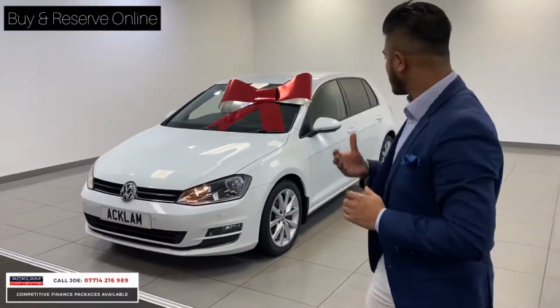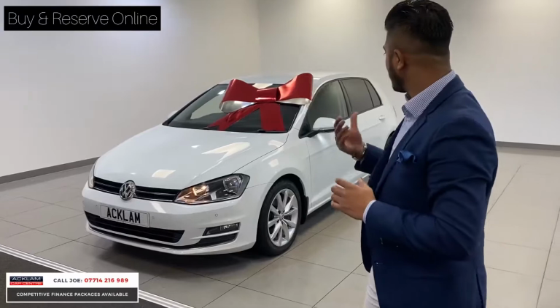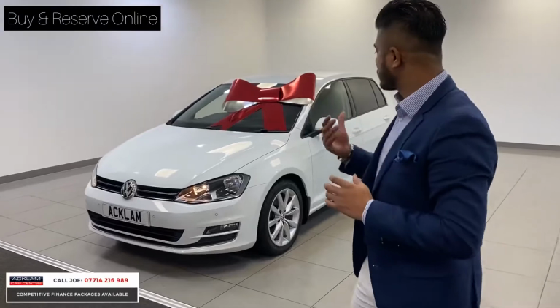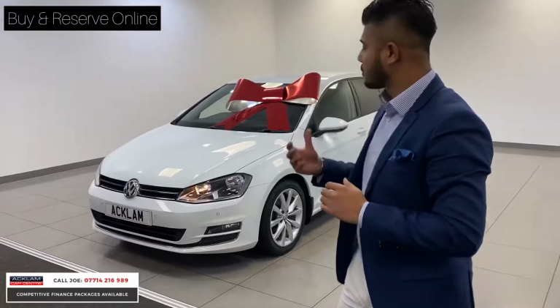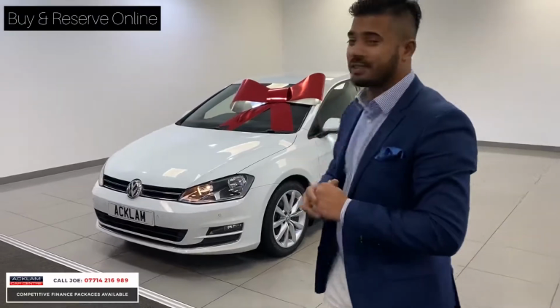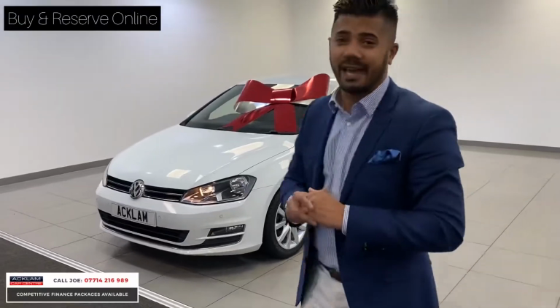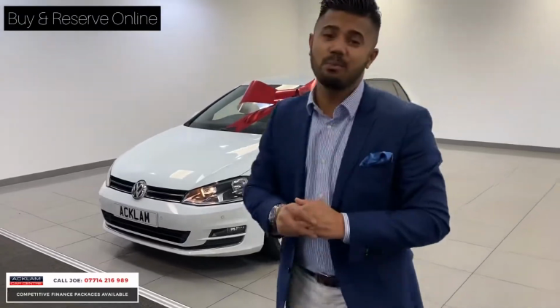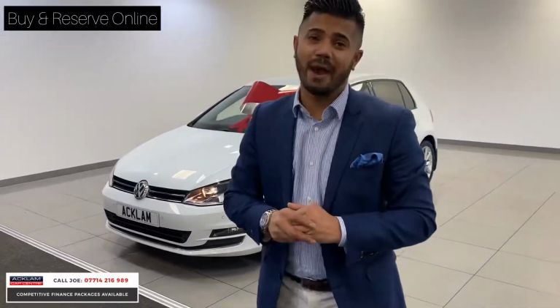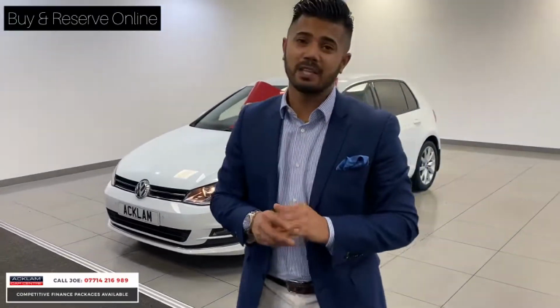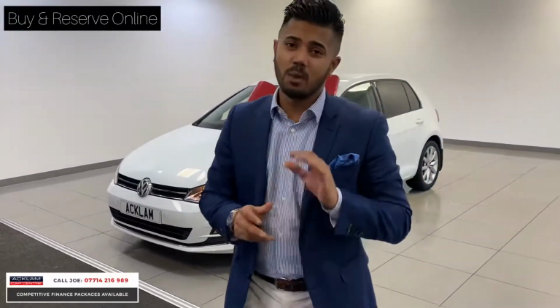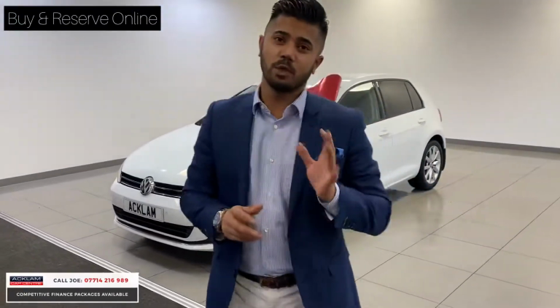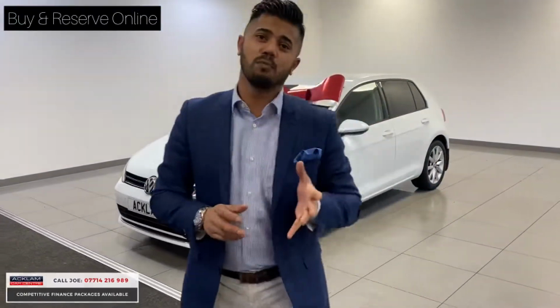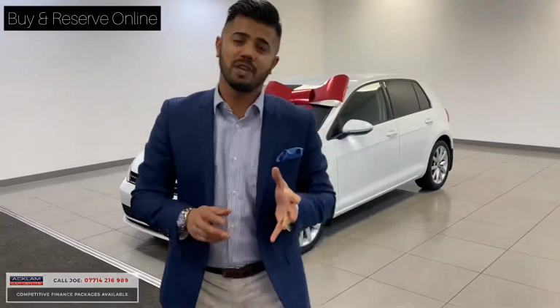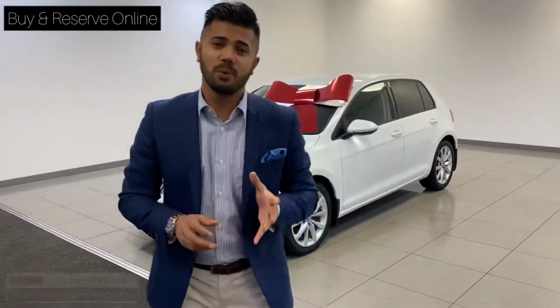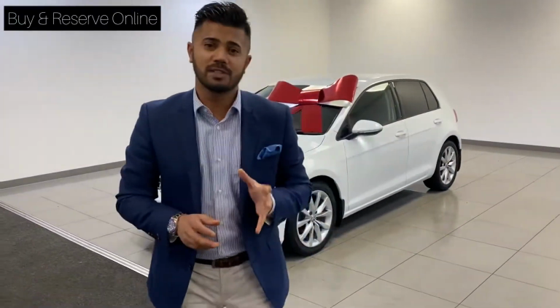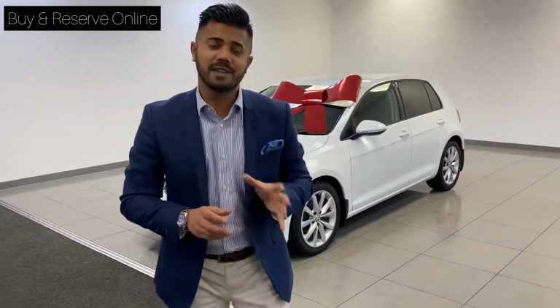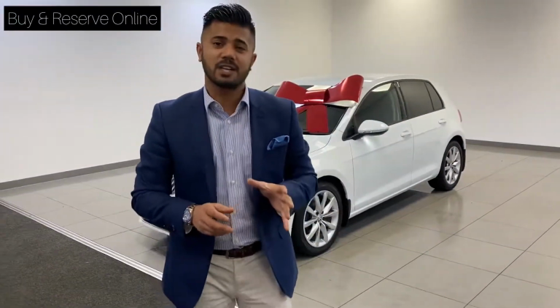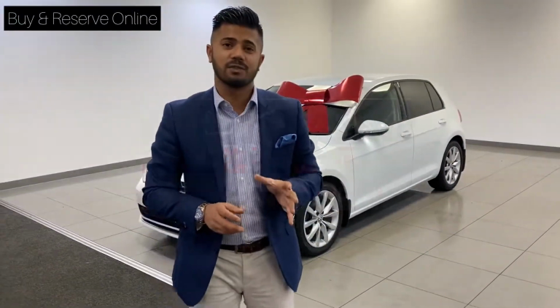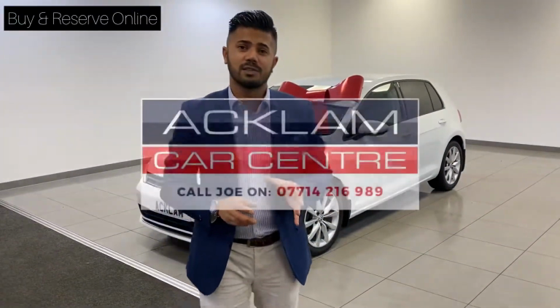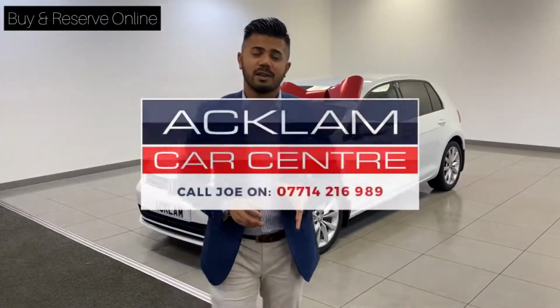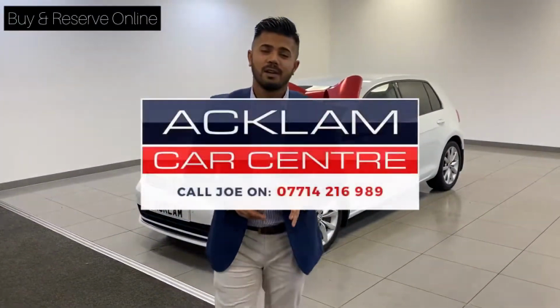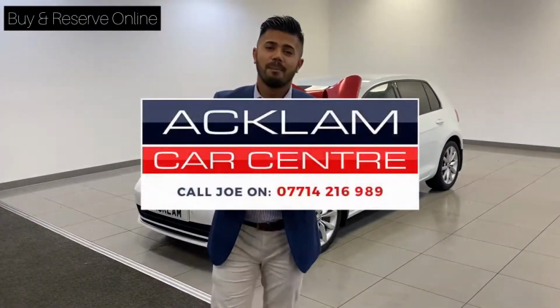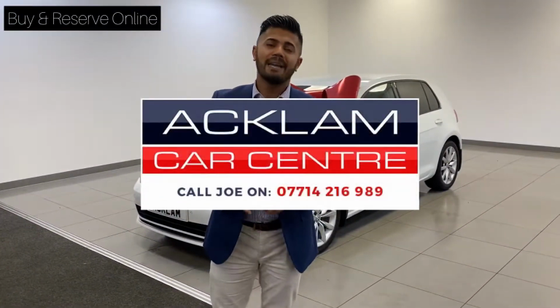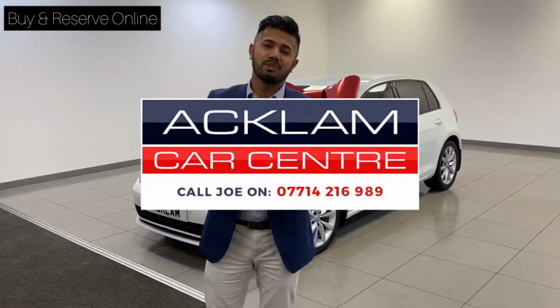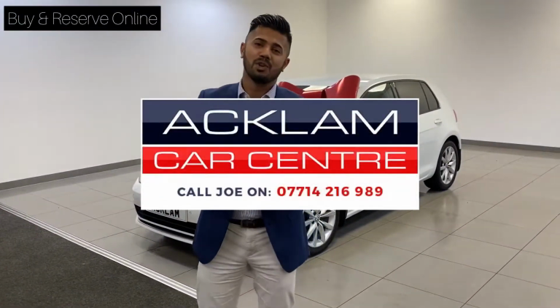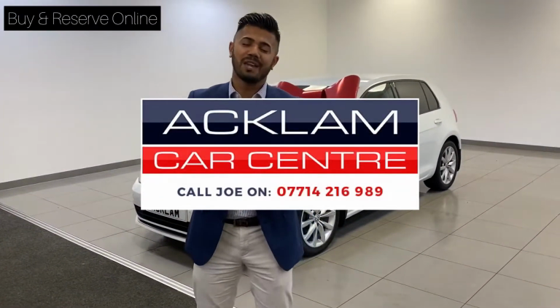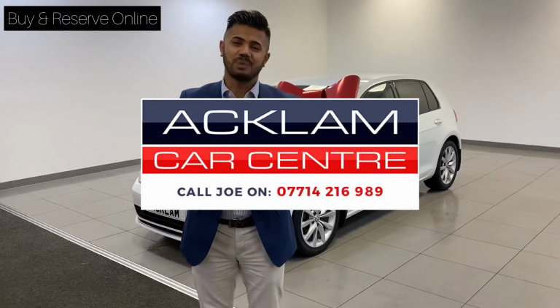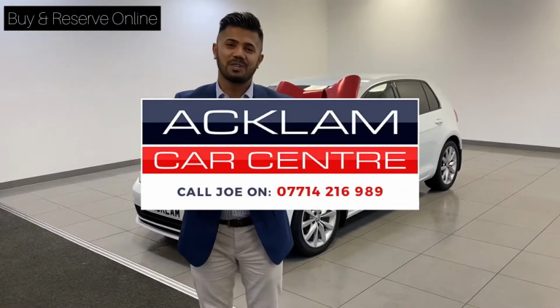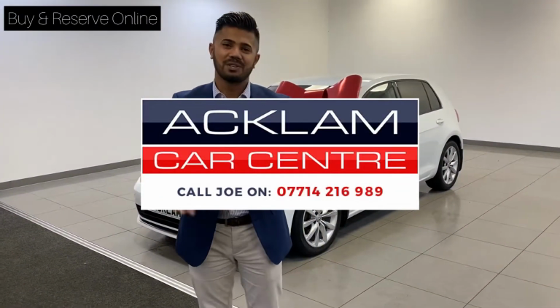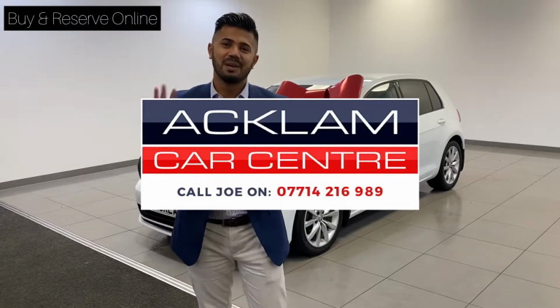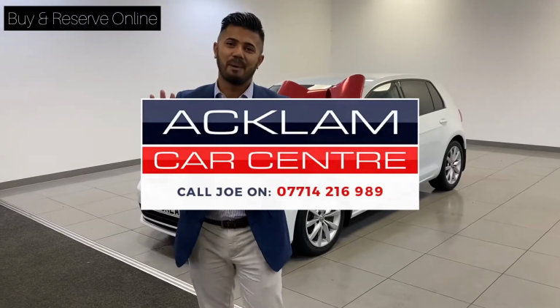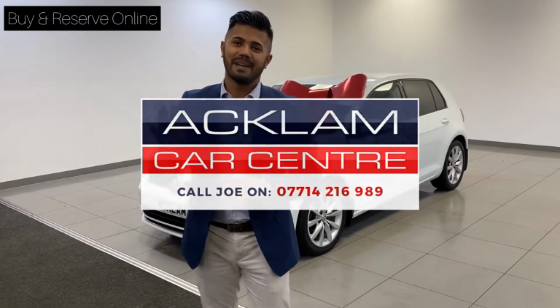In white with the upgraded wheels and the extras — my name's Joe, thanks for watching, bye bye.